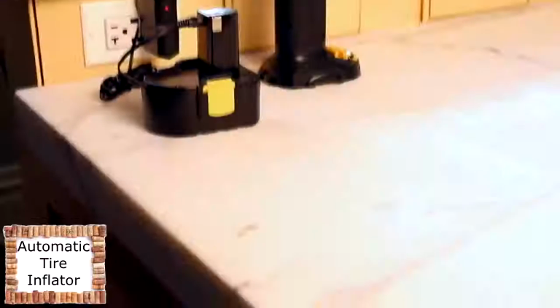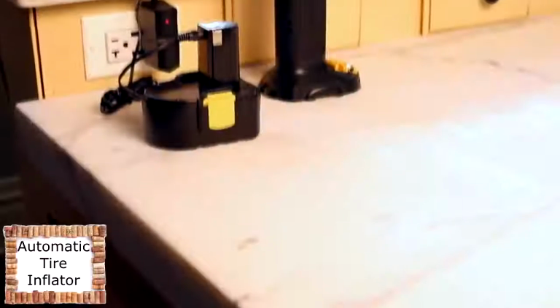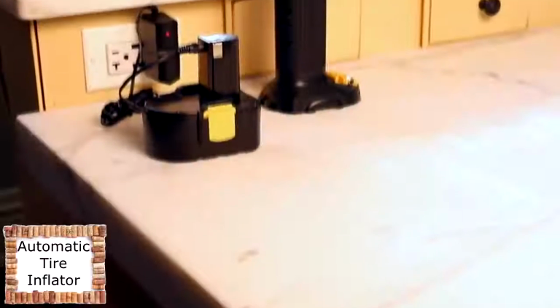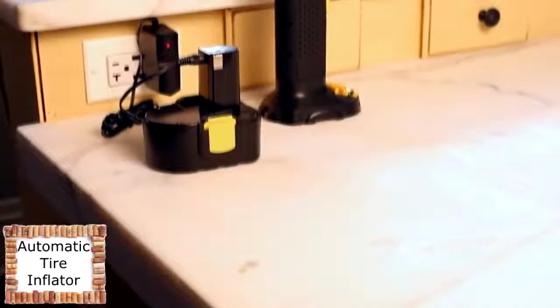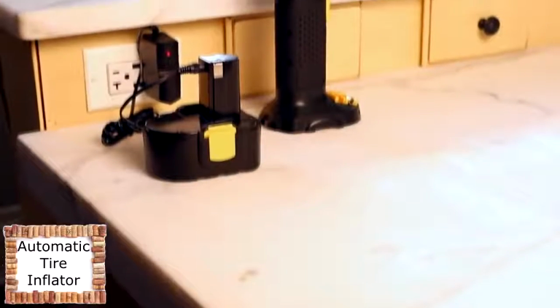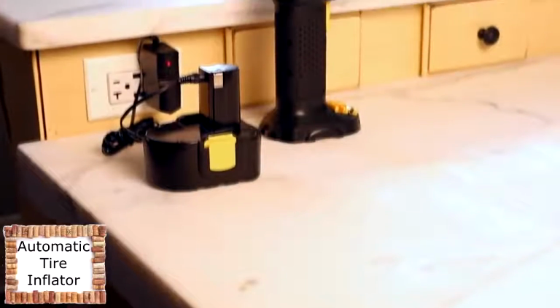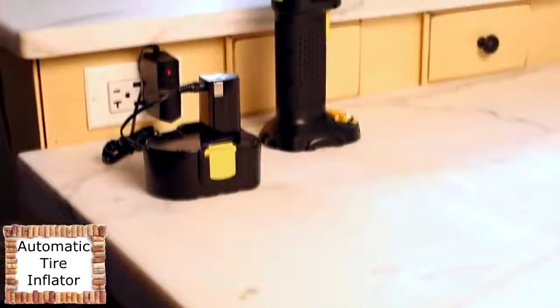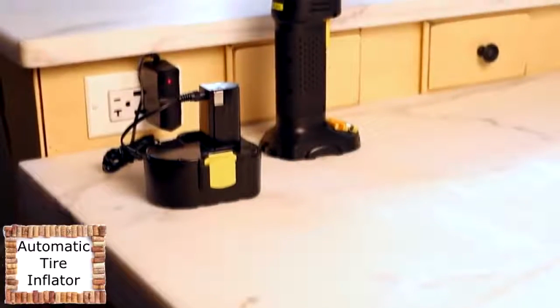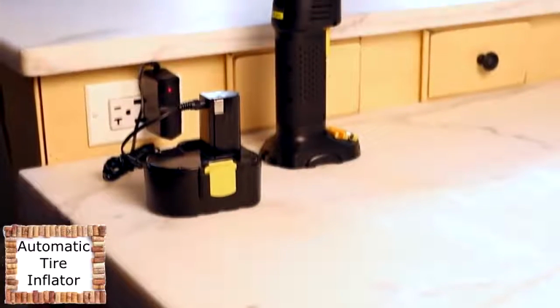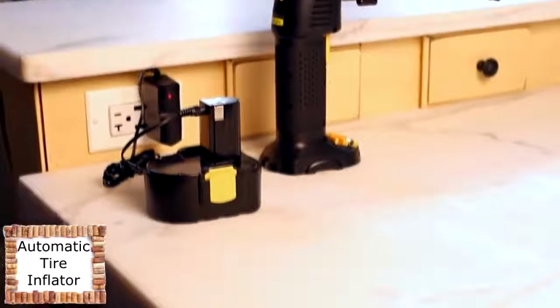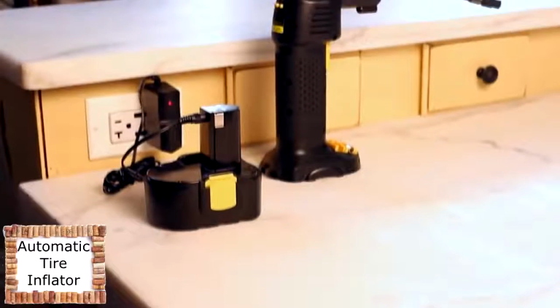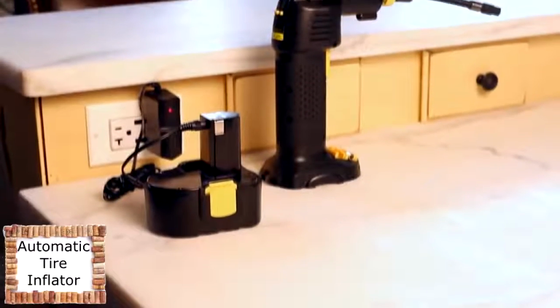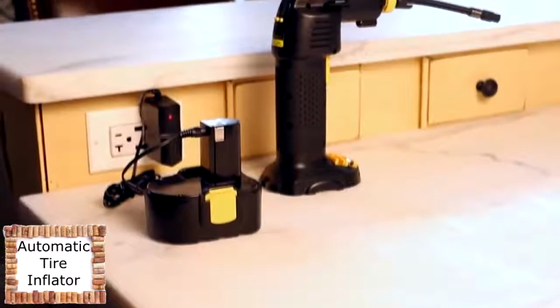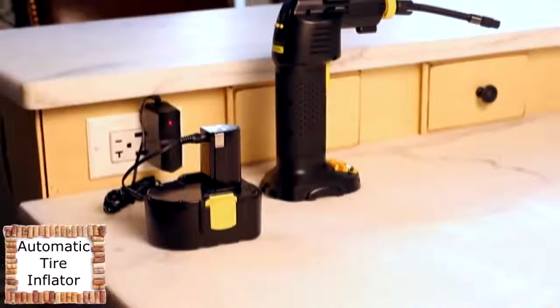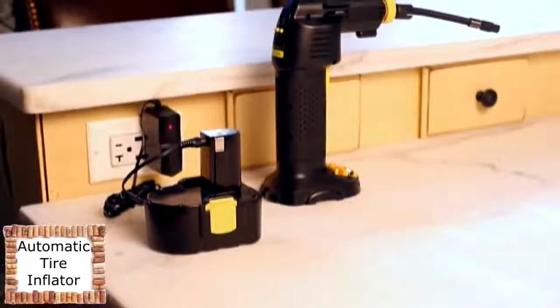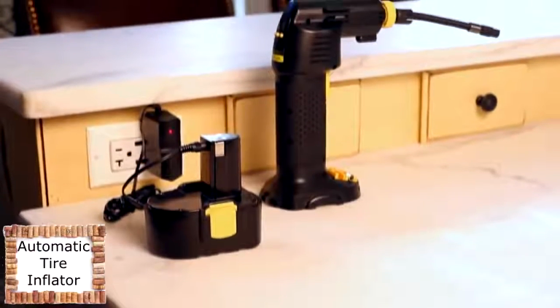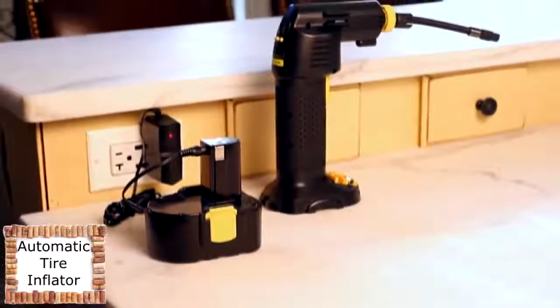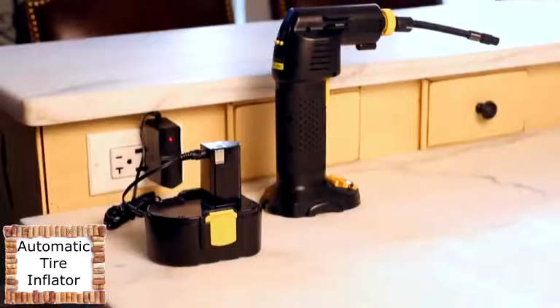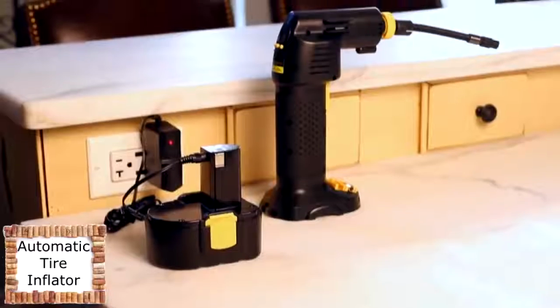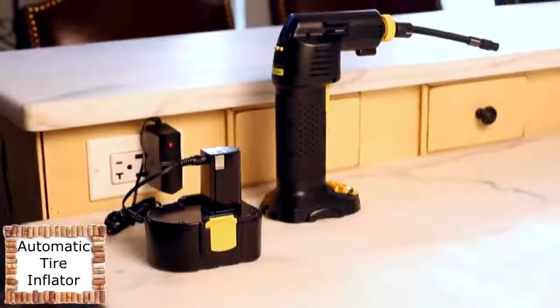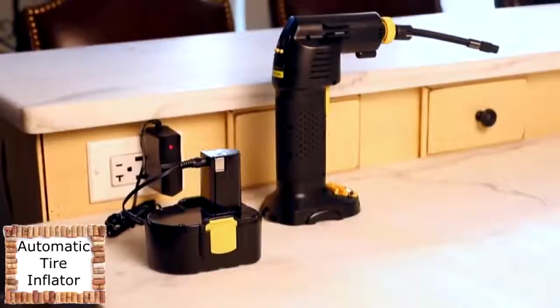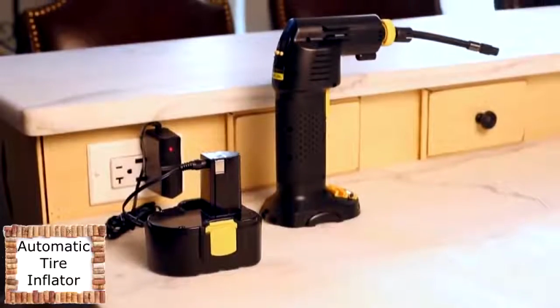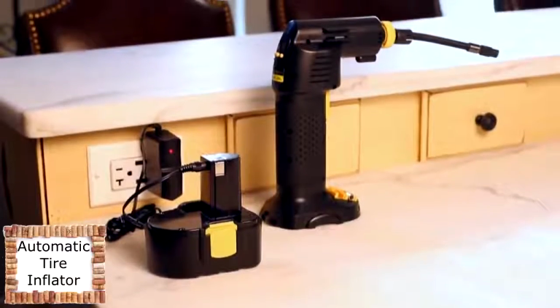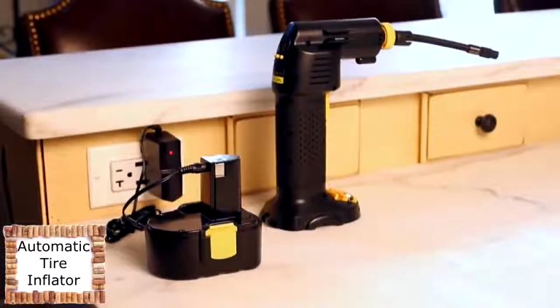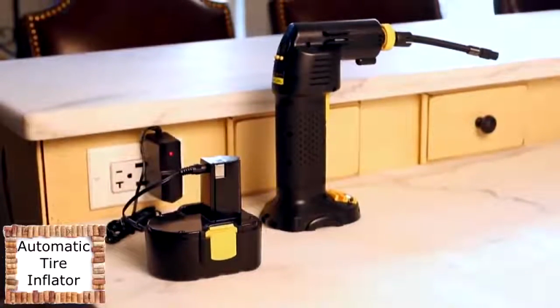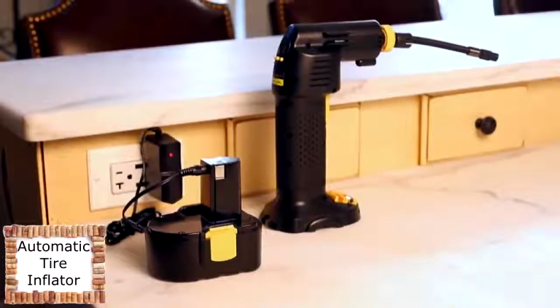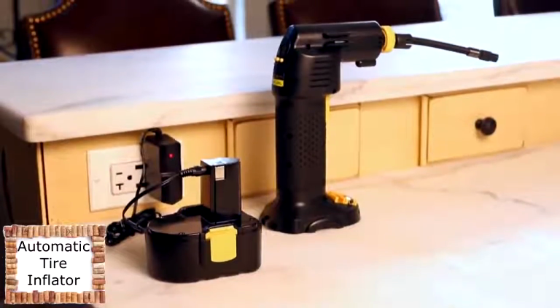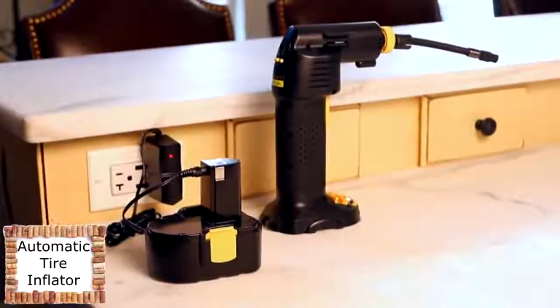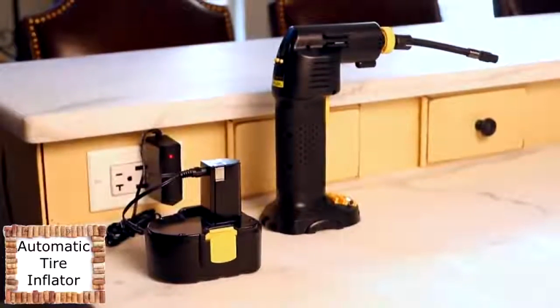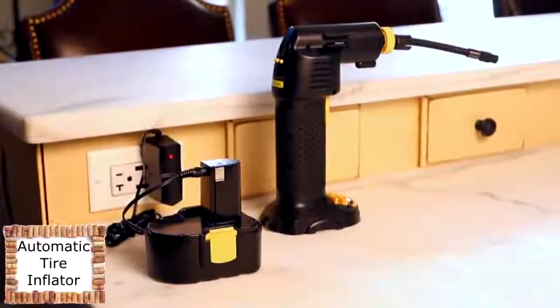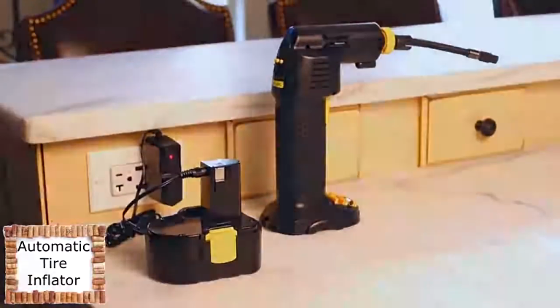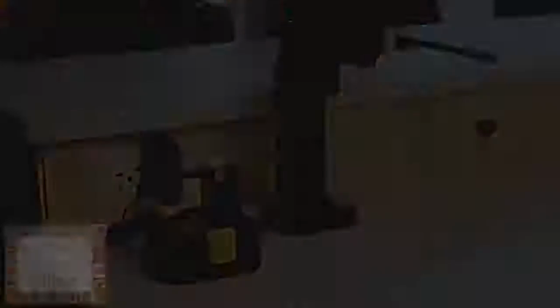The only automatic cordless tire inflator makes it easy to maintain optimal air pressure. And like every item offered by Hammacher Schlemmer, it comes with a lifetime guarantee of satisfaction.